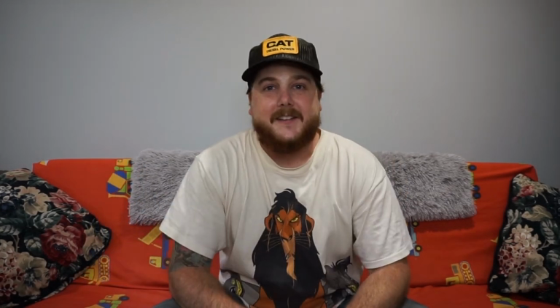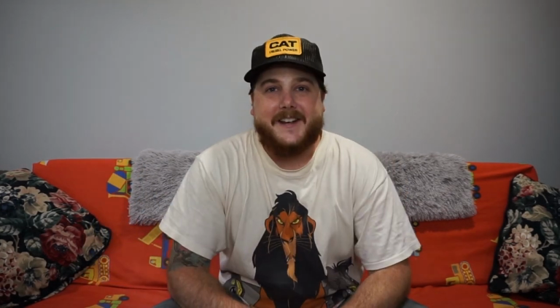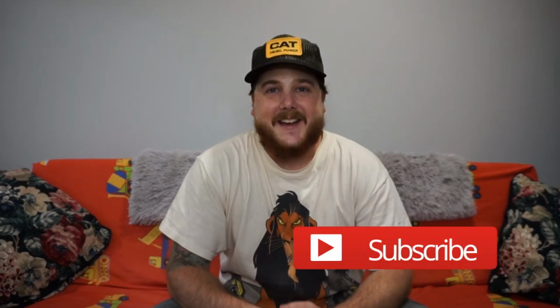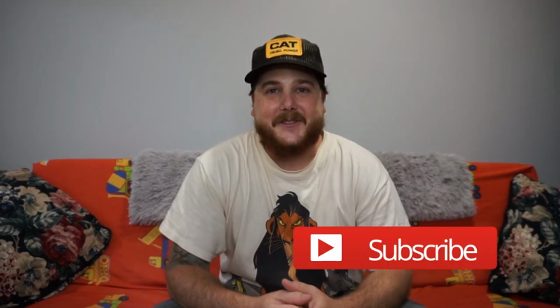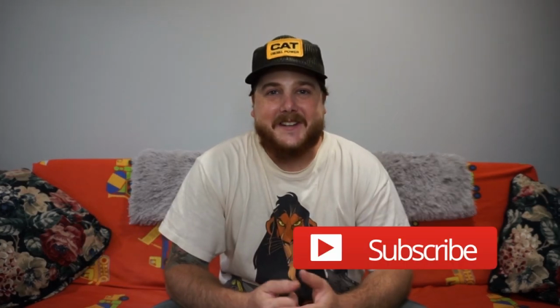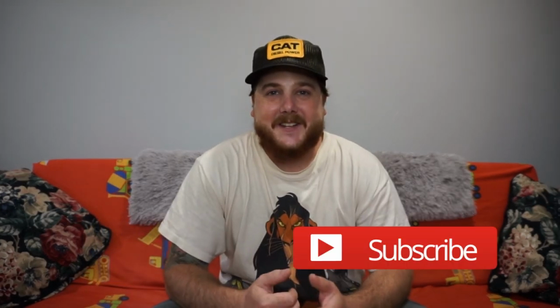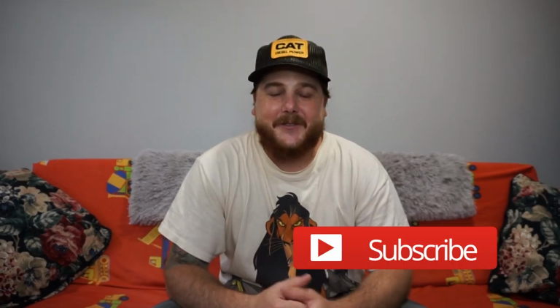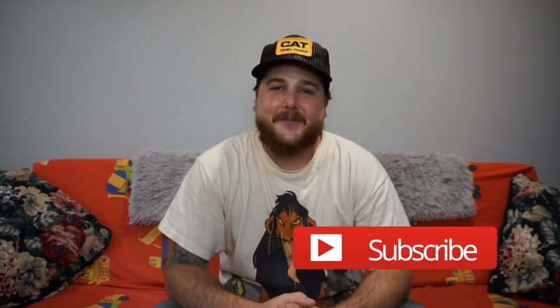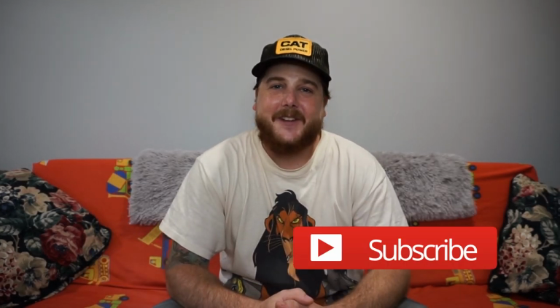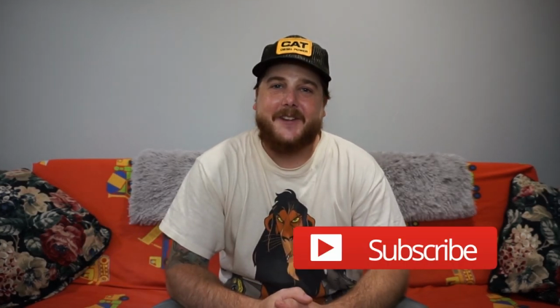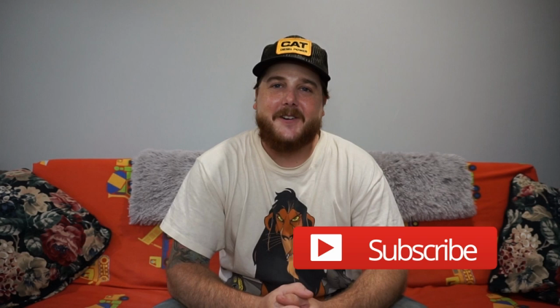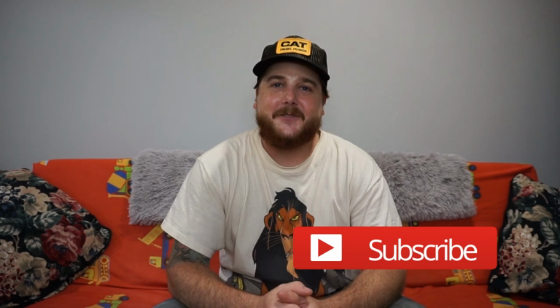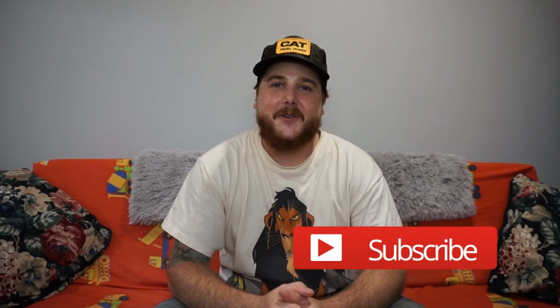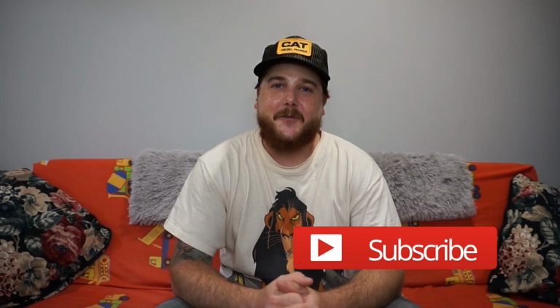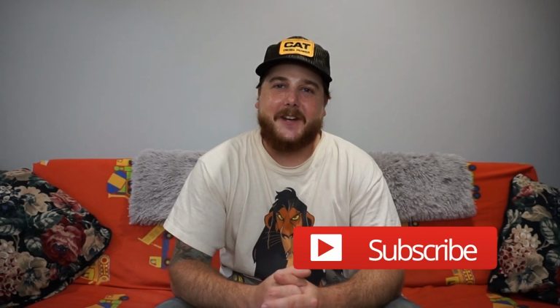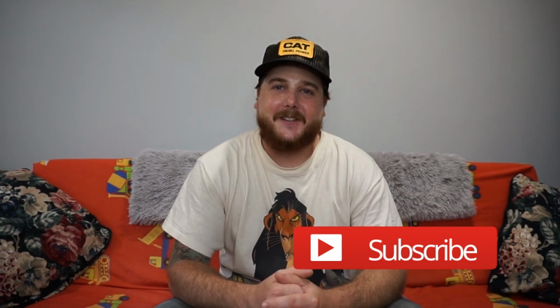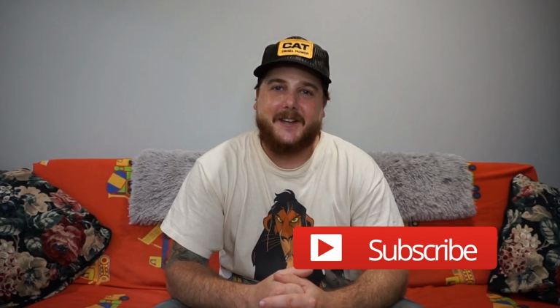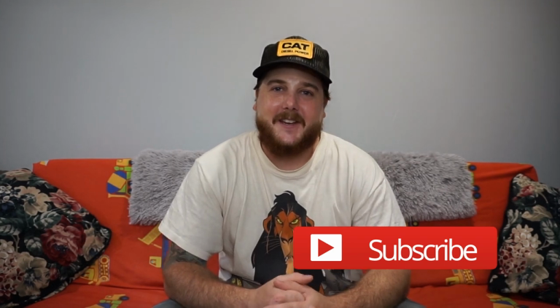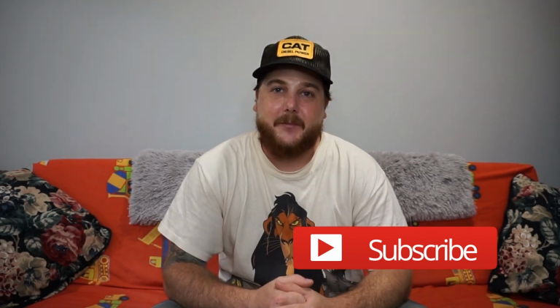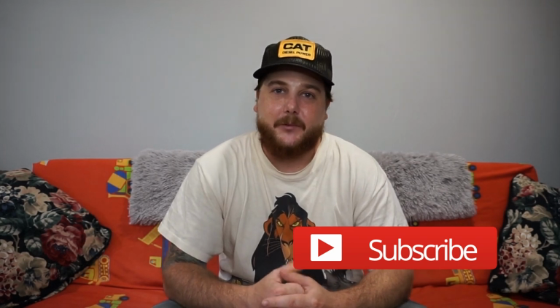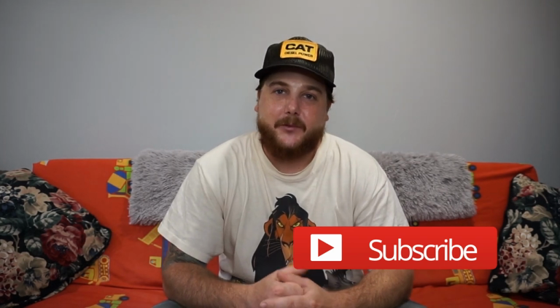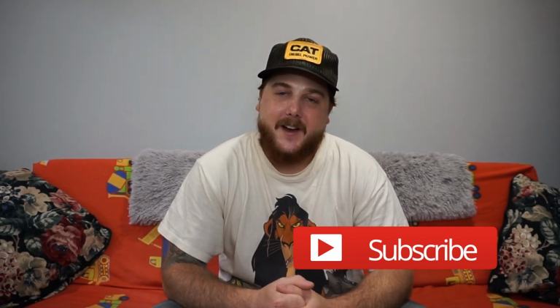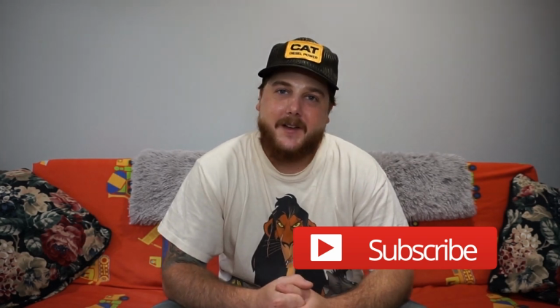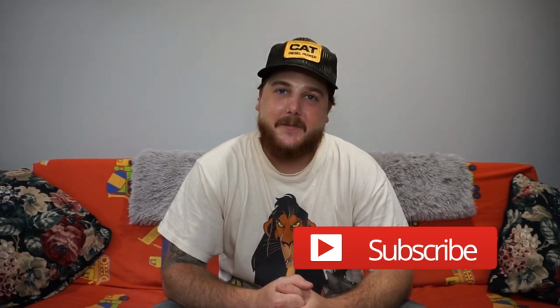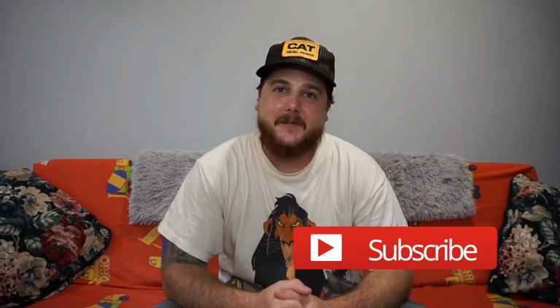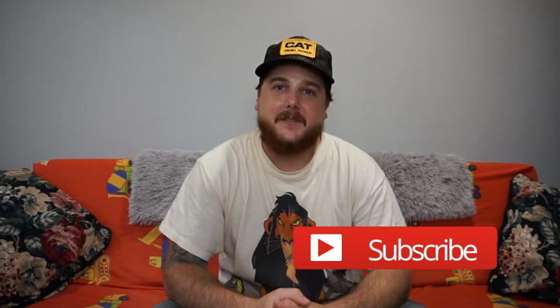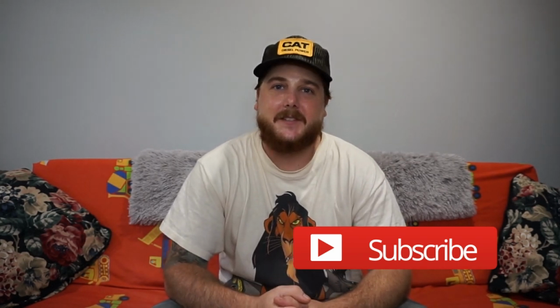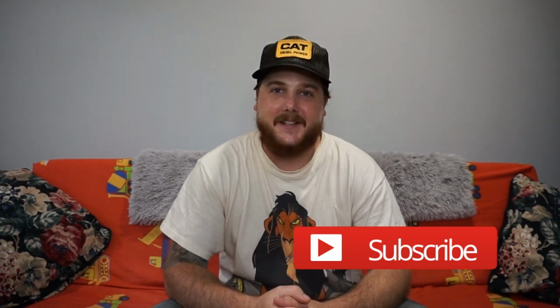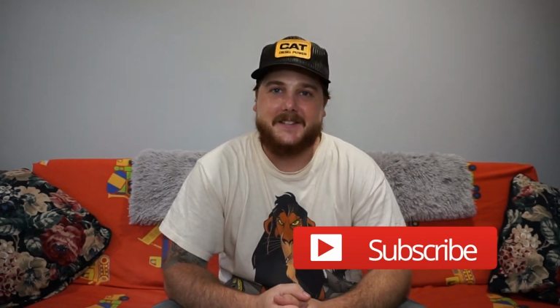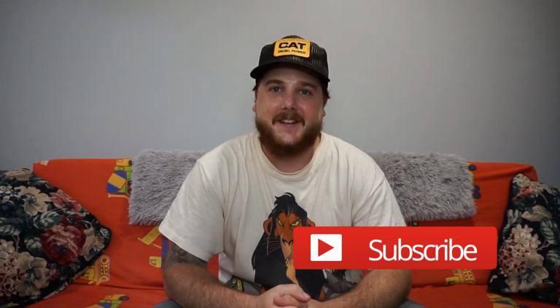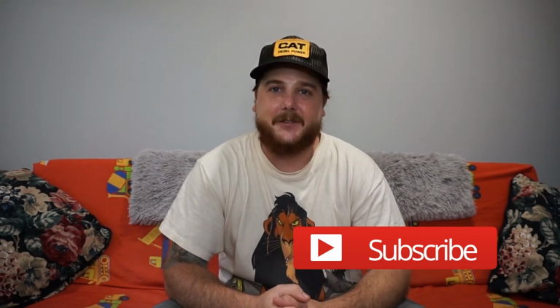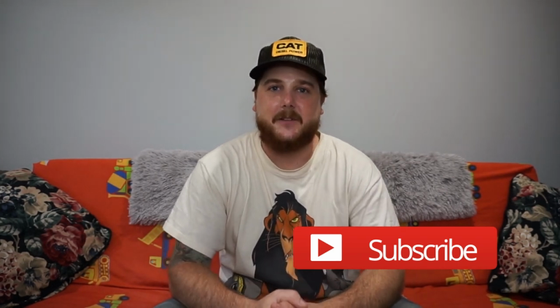Yeah guys, so that's it for the video. Don't forget to like, comment, subscribe. See you guys in the next one.